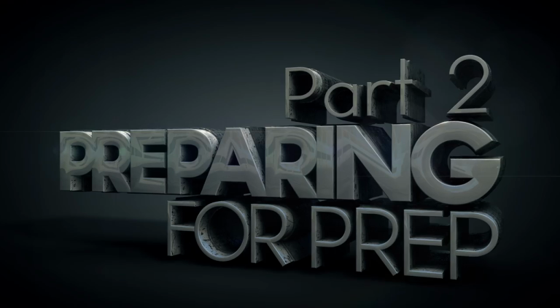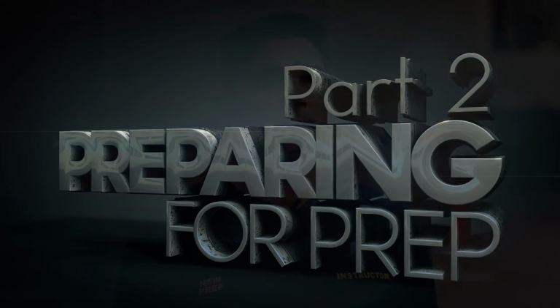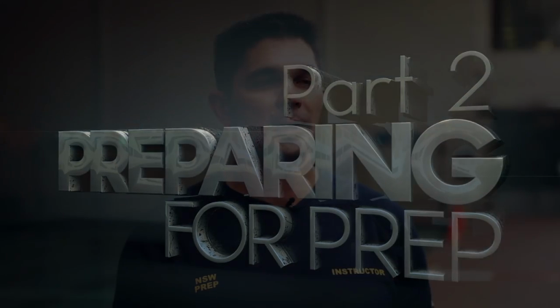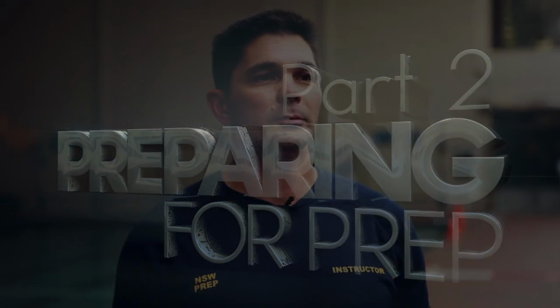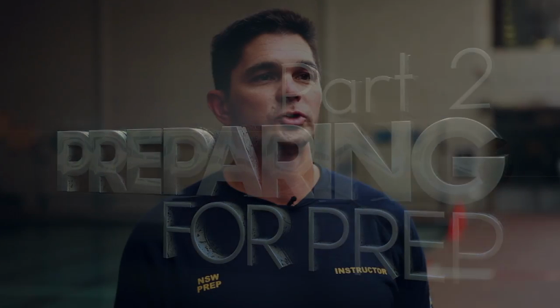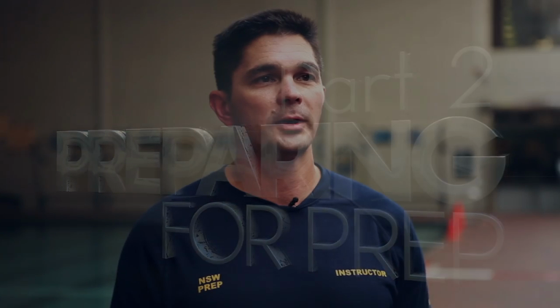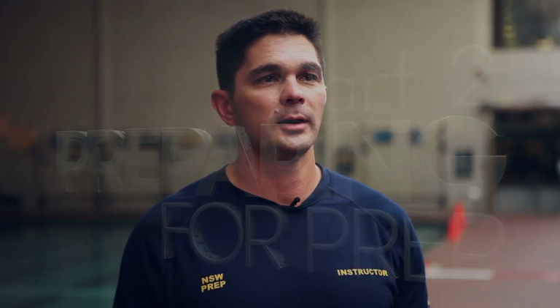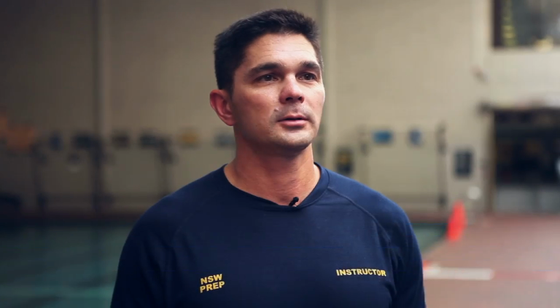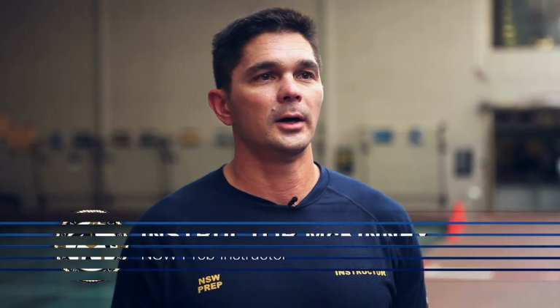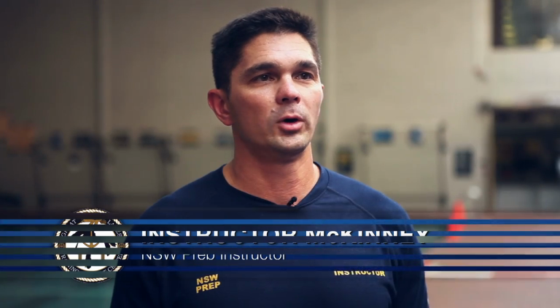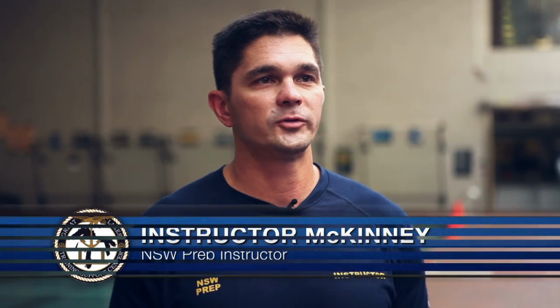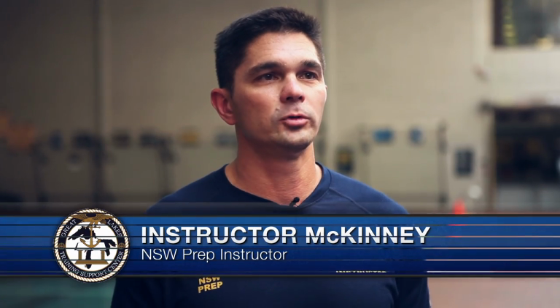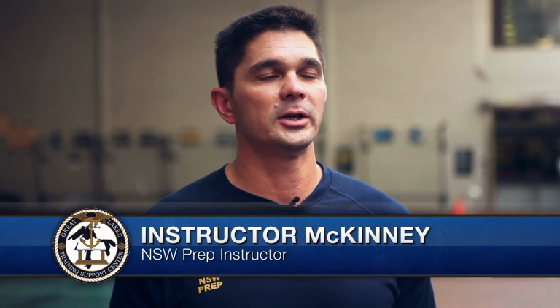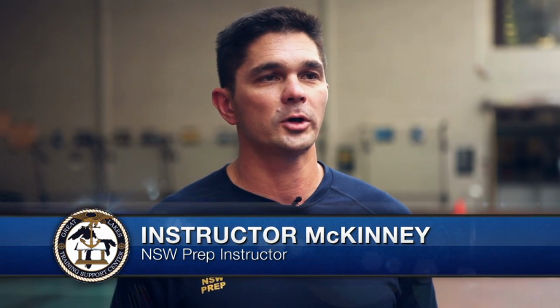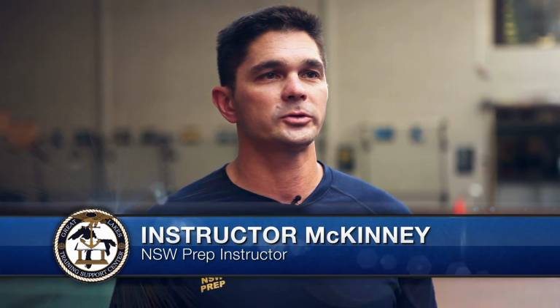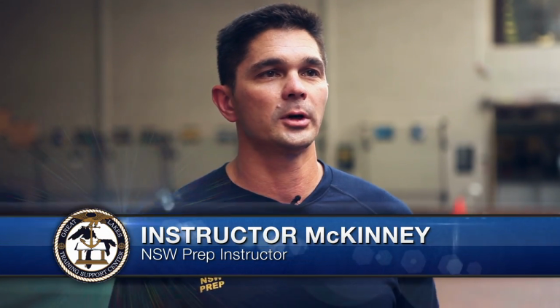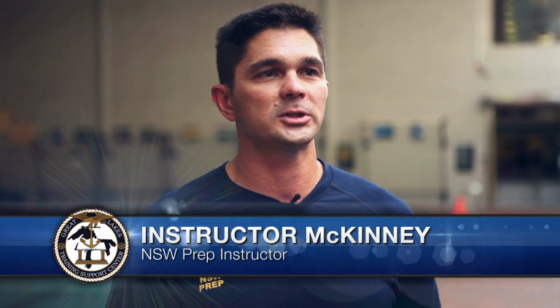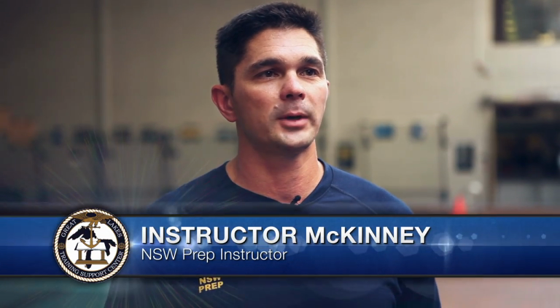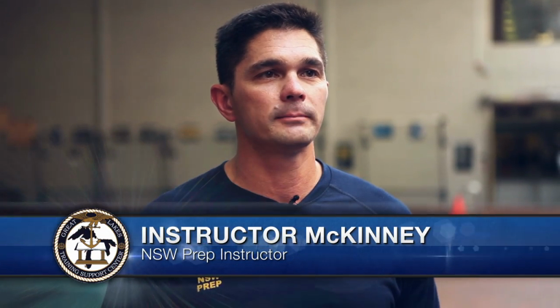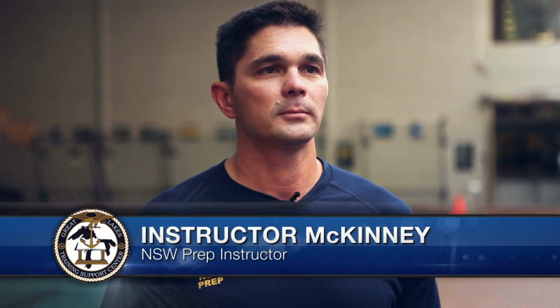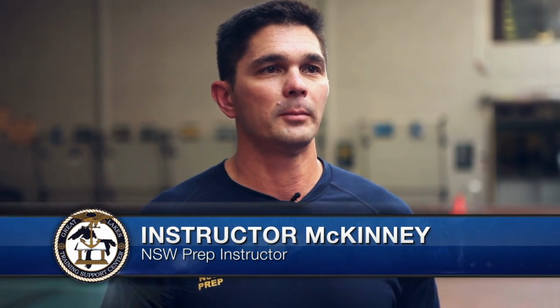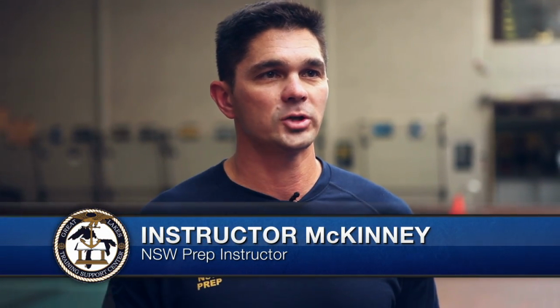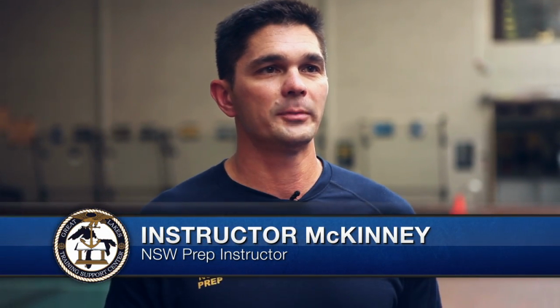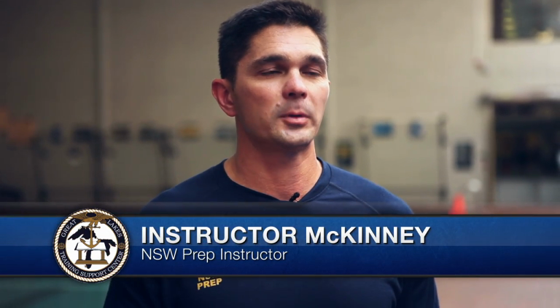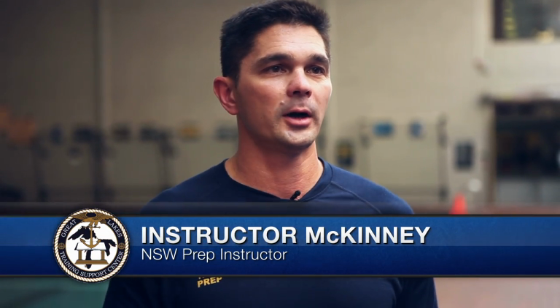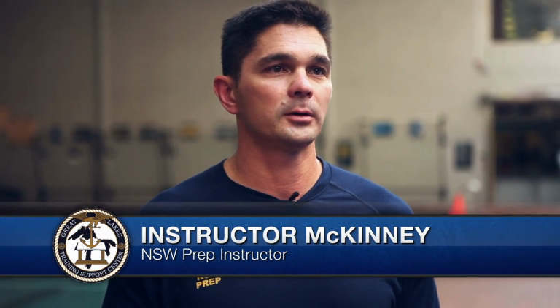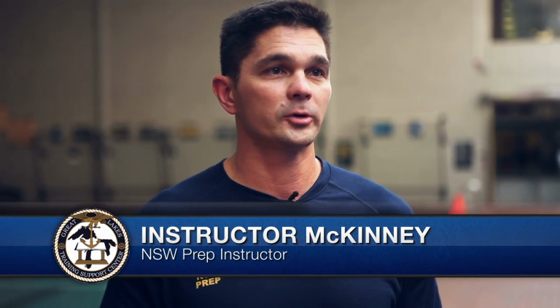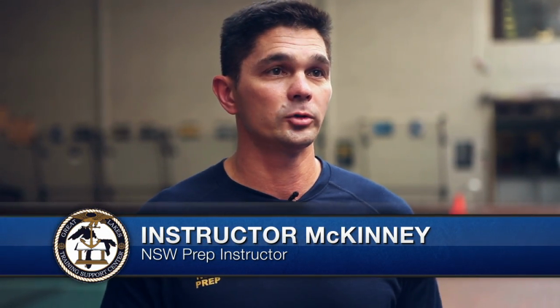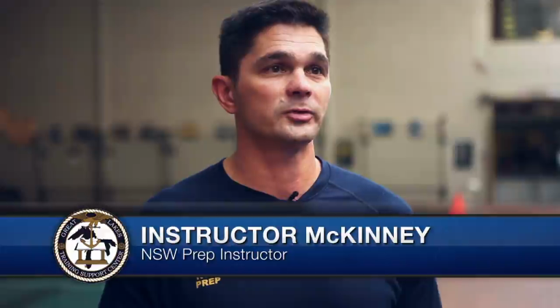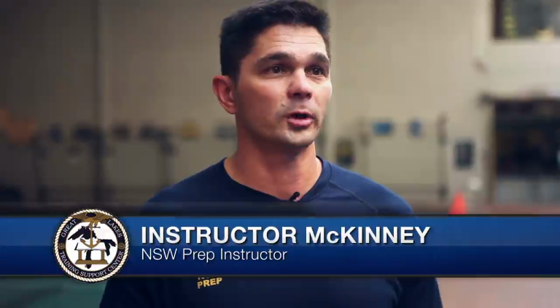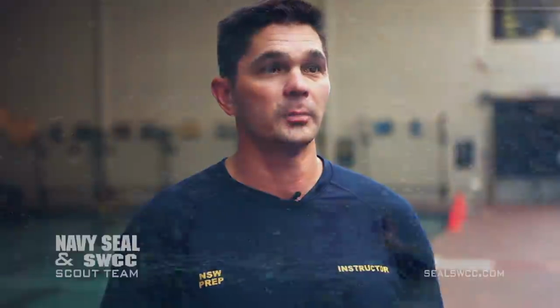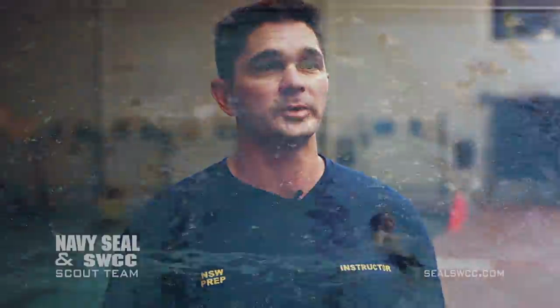My name is Jim McKinney. I'm one of two lead instructors here at BUDS Prep, and my job is to prepare our students for BUDS.